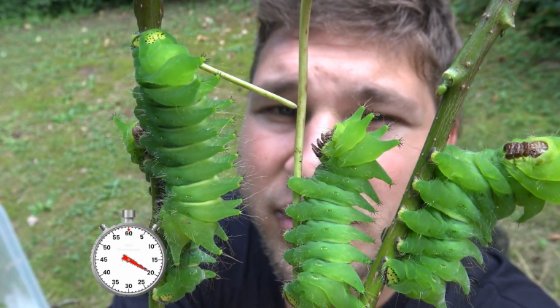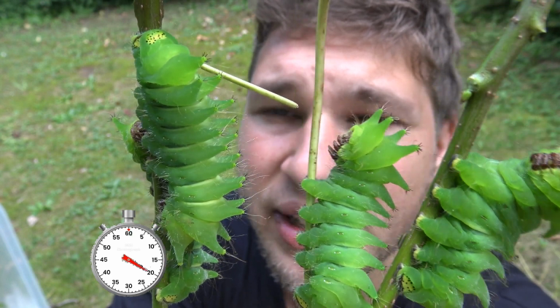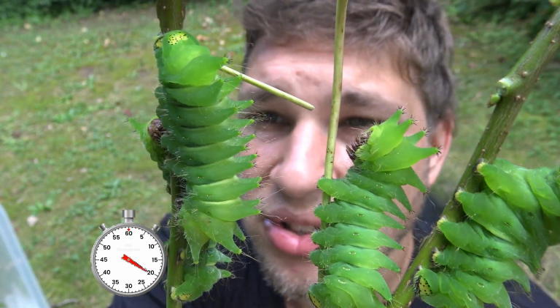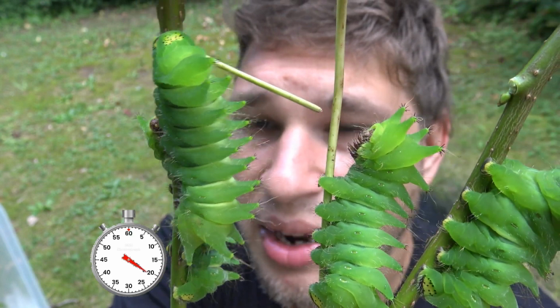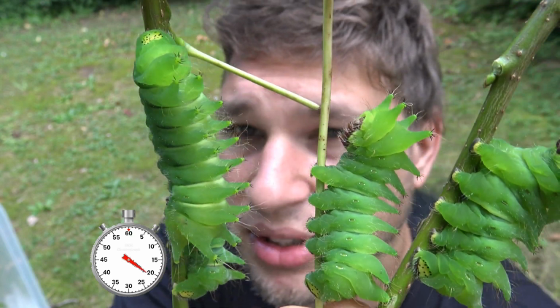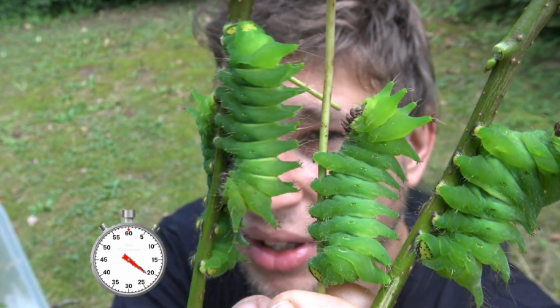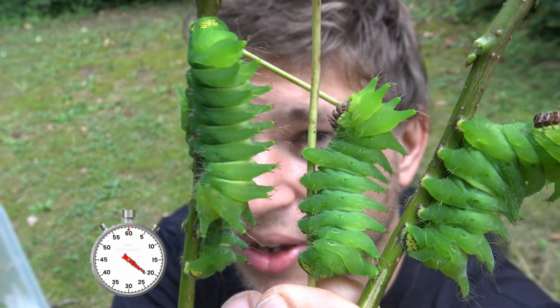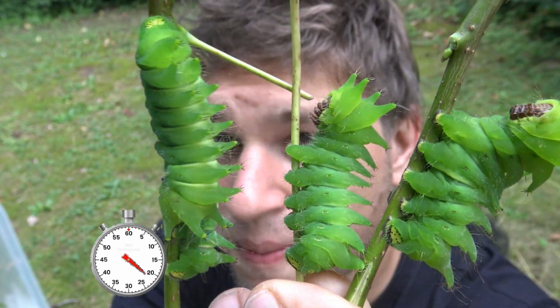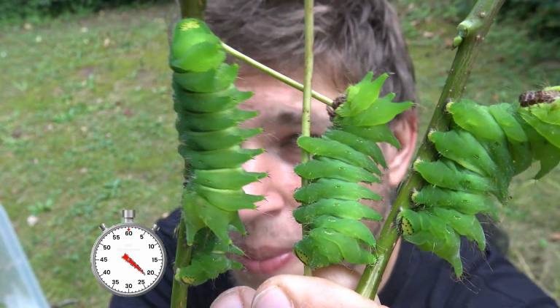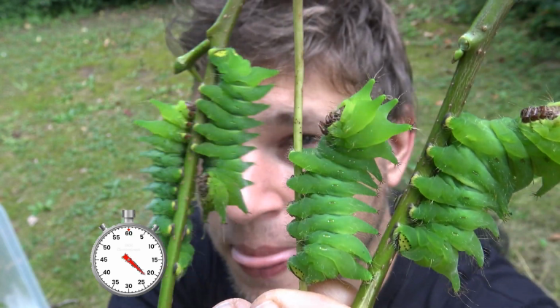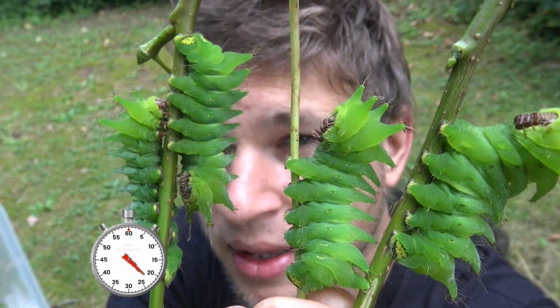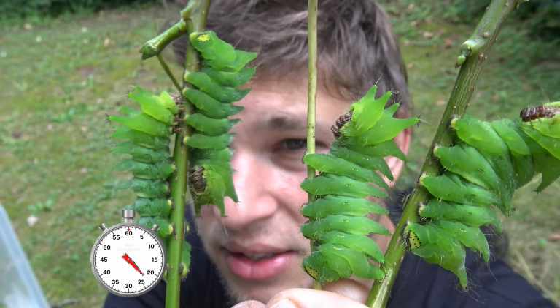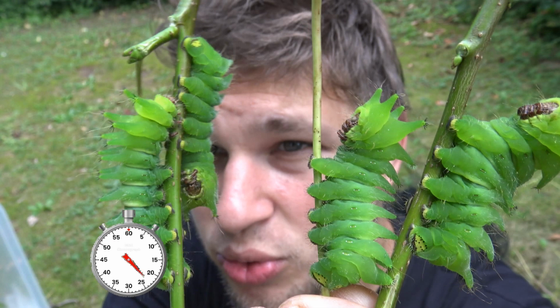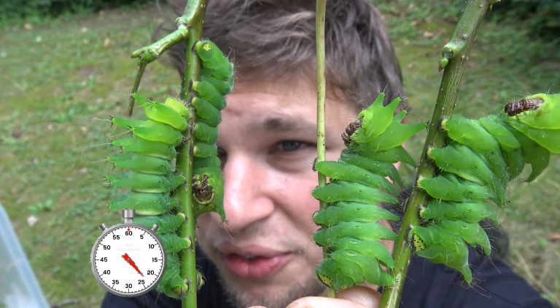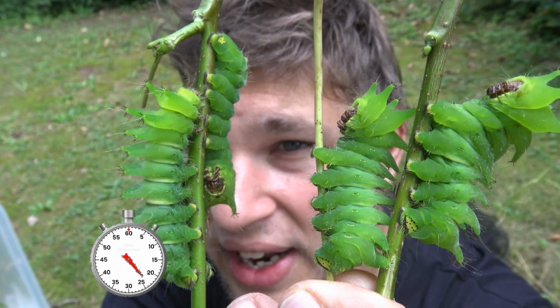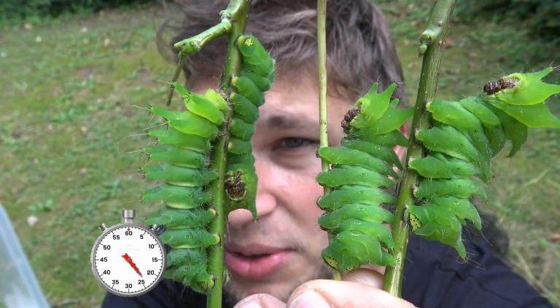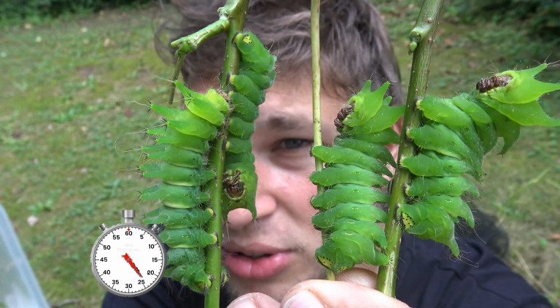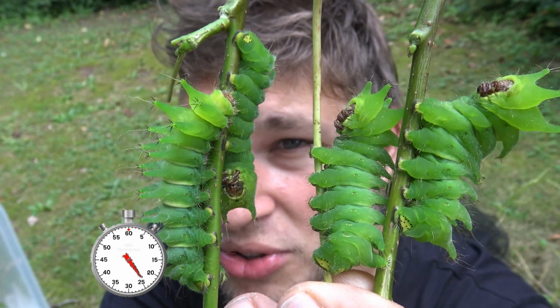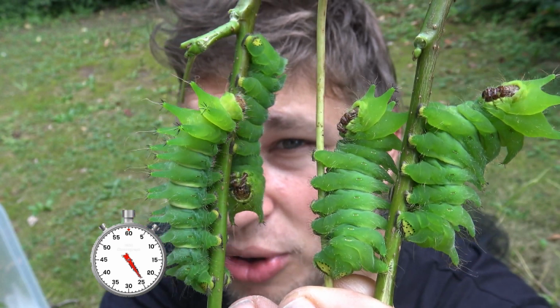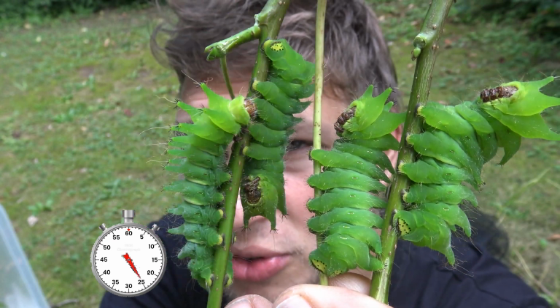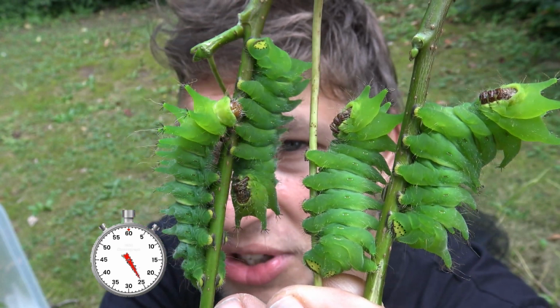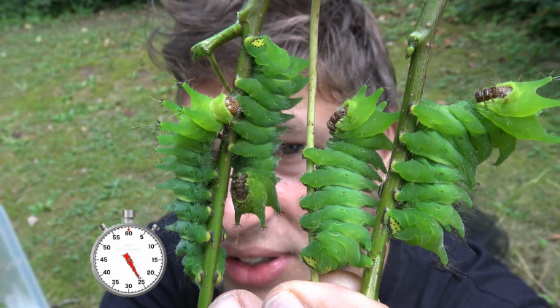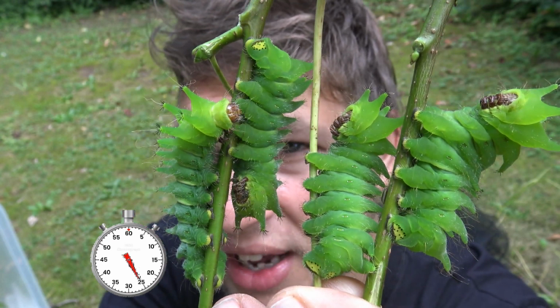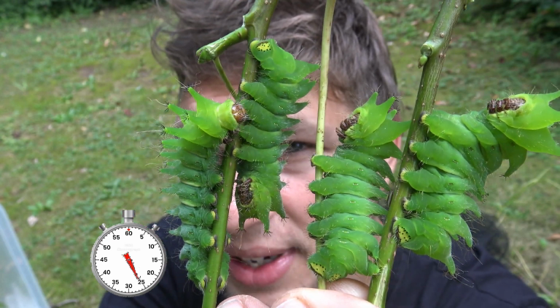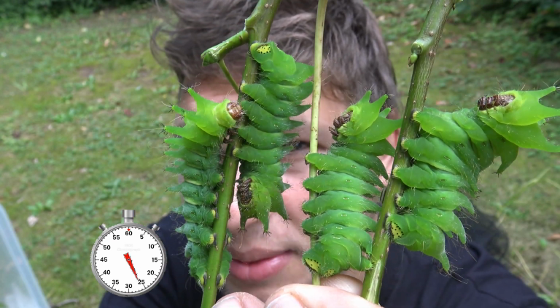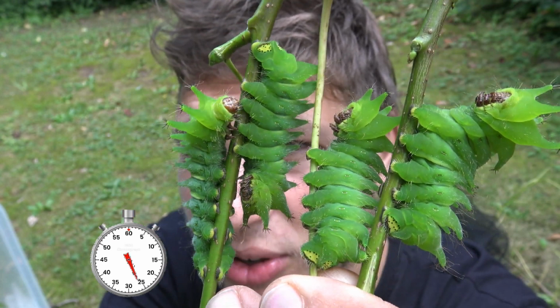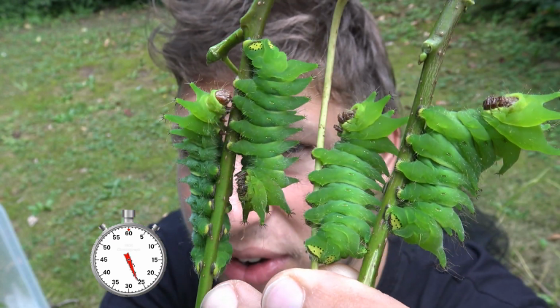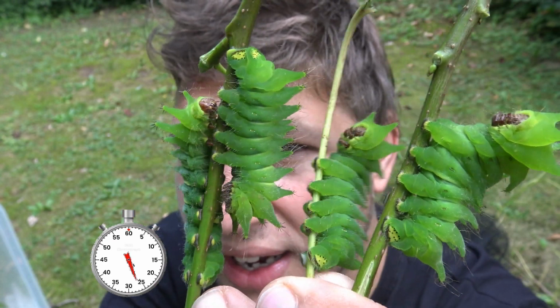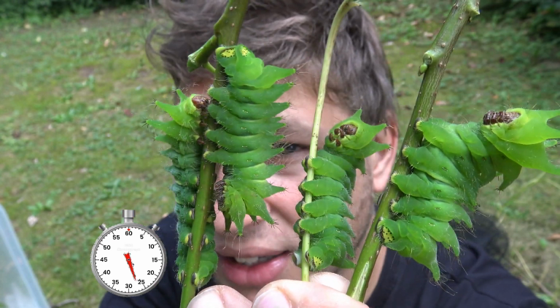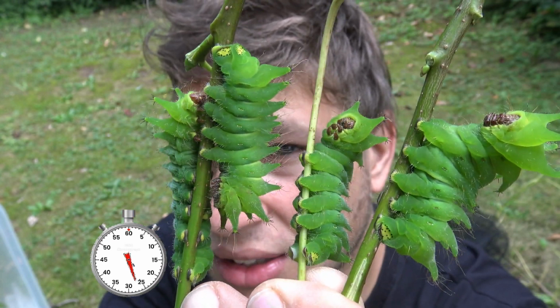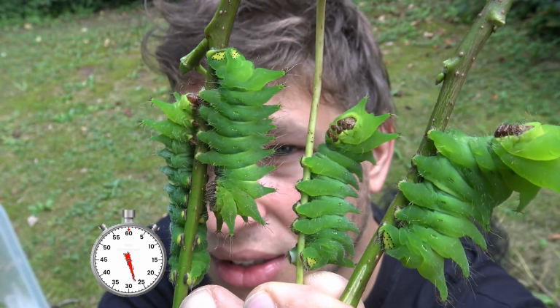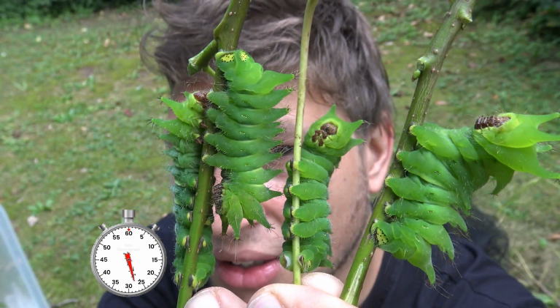This species is found in tropical Africa in woodland areas, but hobbyists all over the globe like to raise these bugs in captivity just for fun.